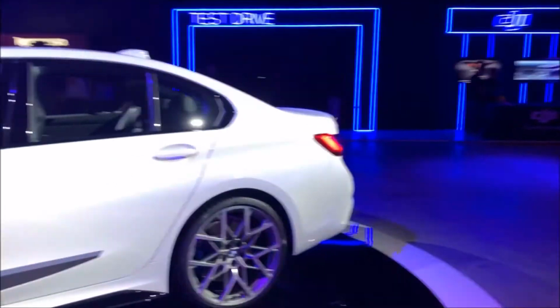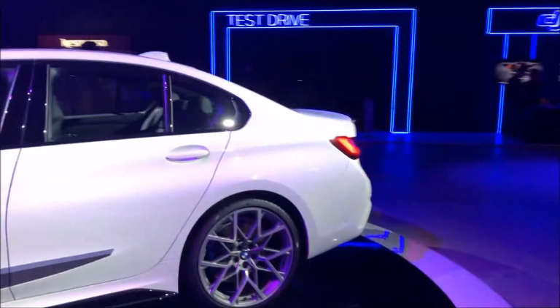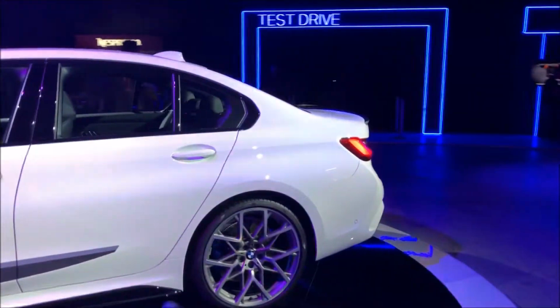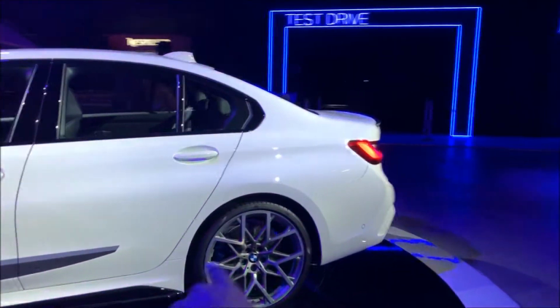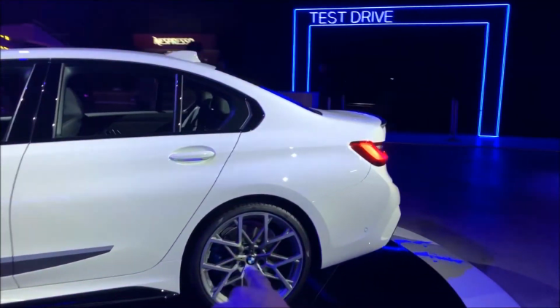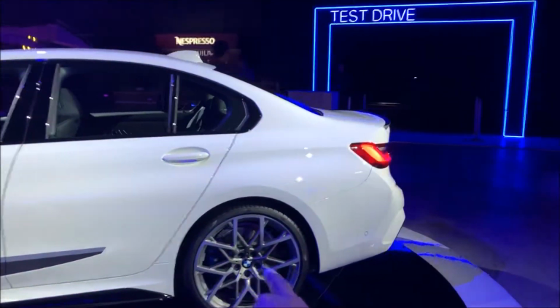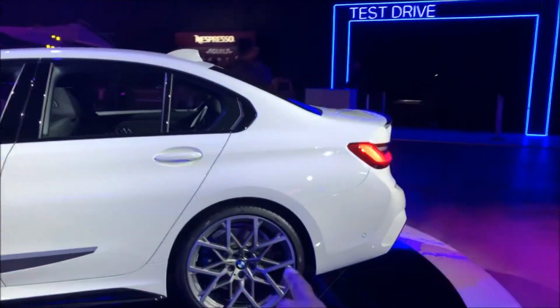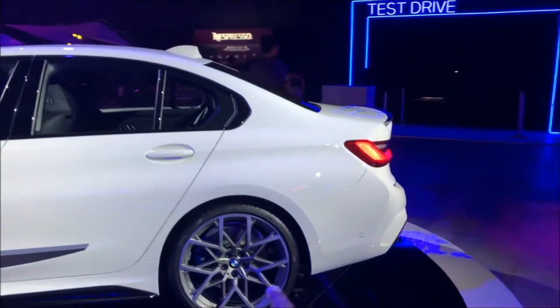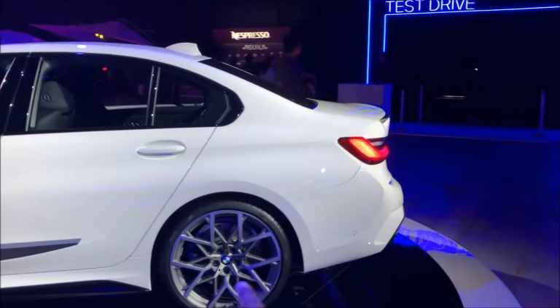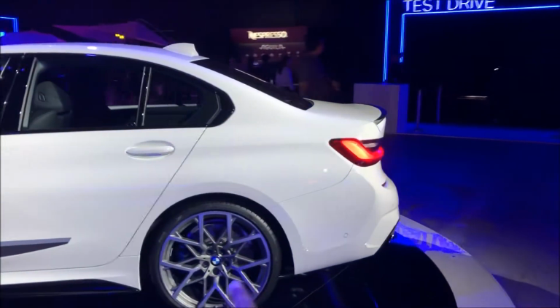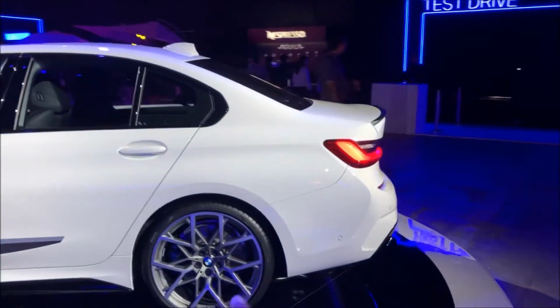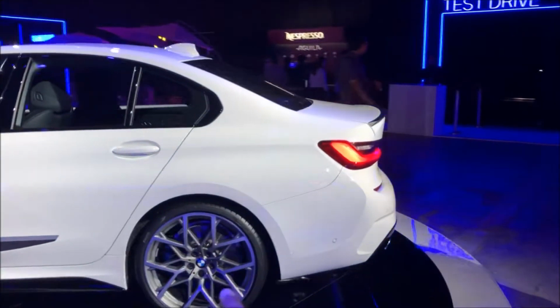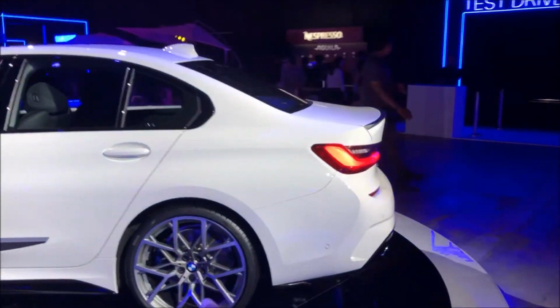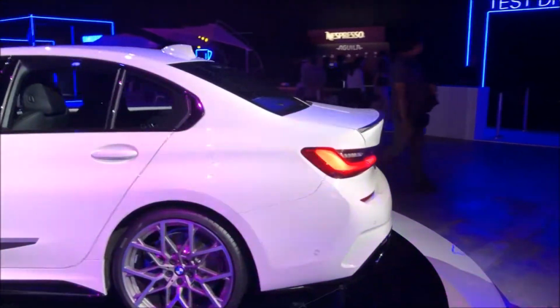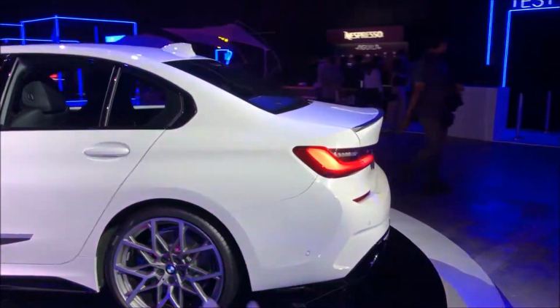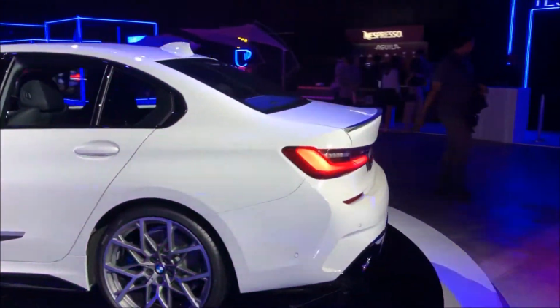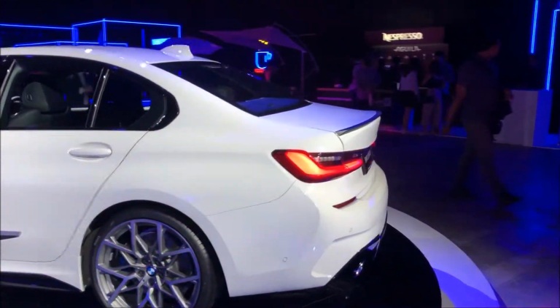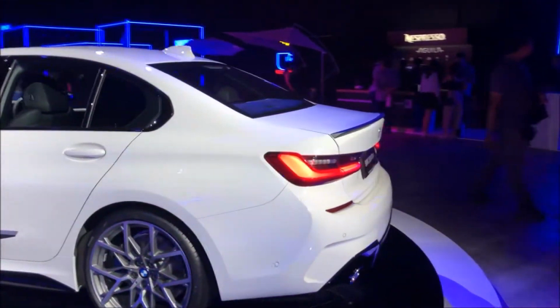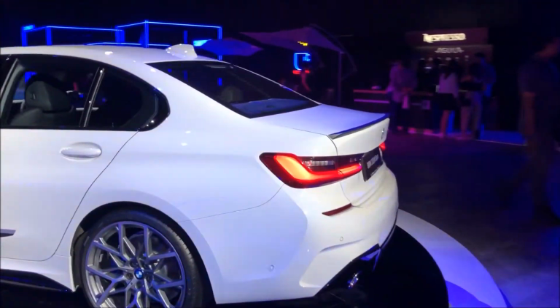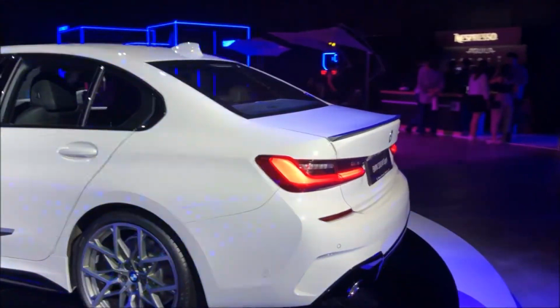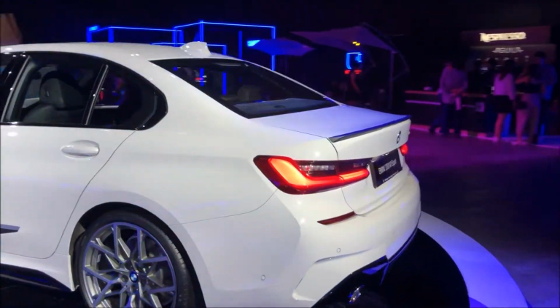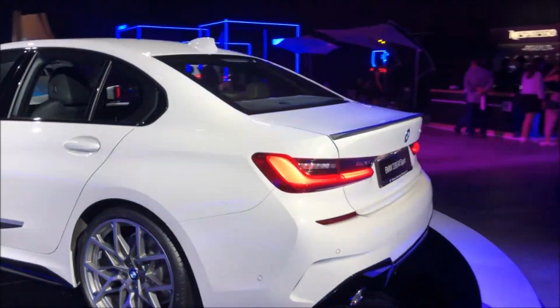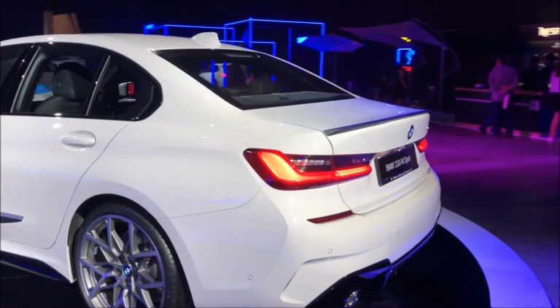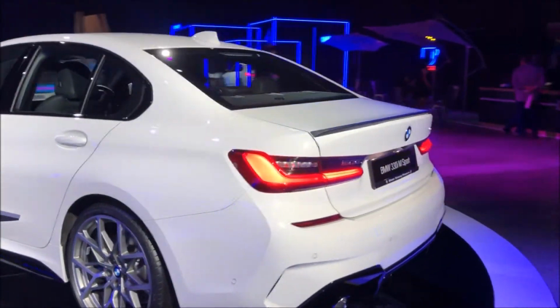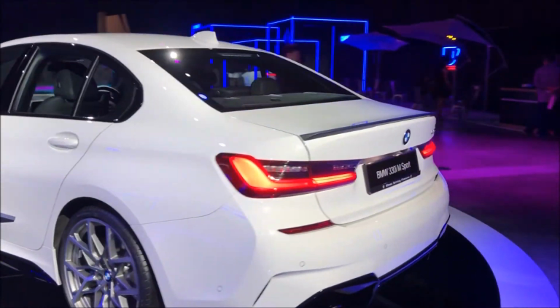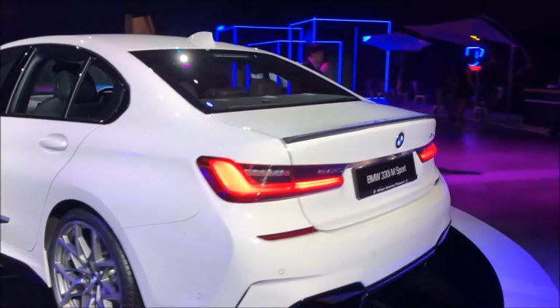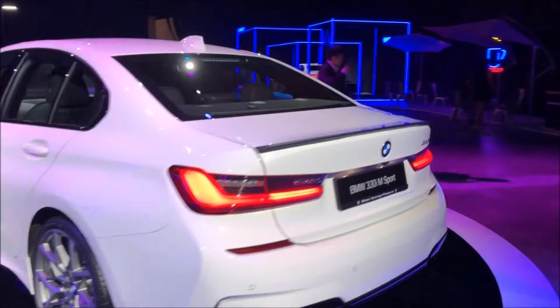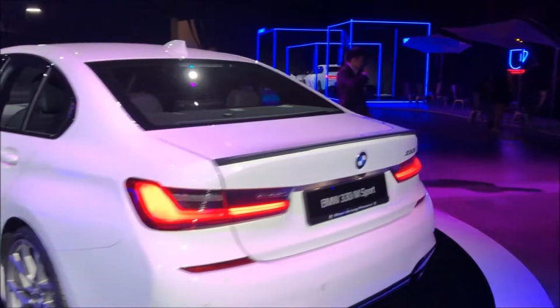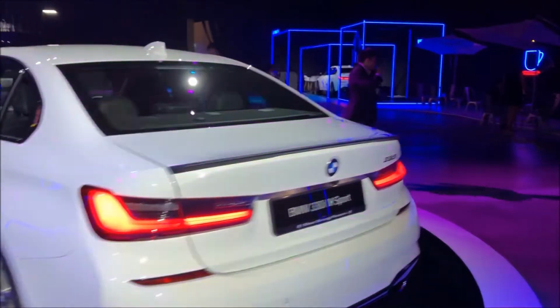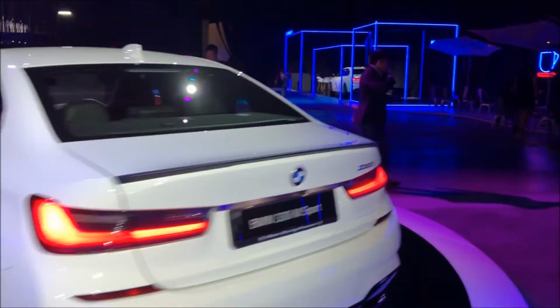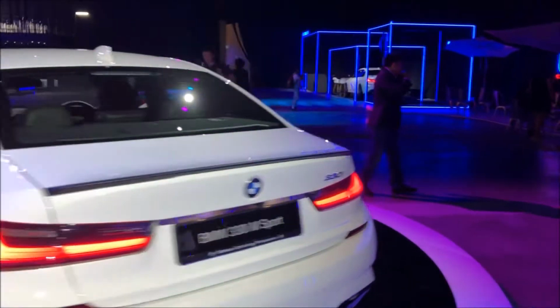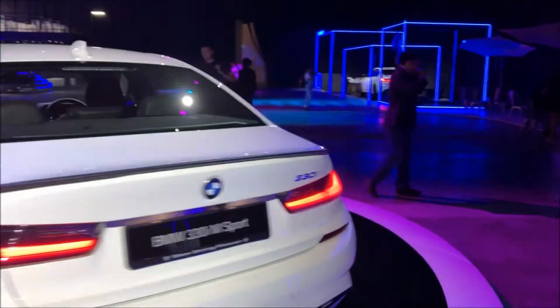Yeah, a lot like the M4 and M3 GTS rims. Let's go get the test drive — let's try it.